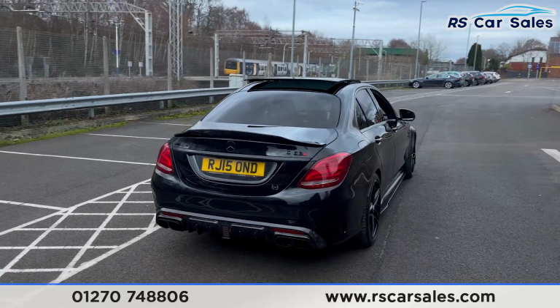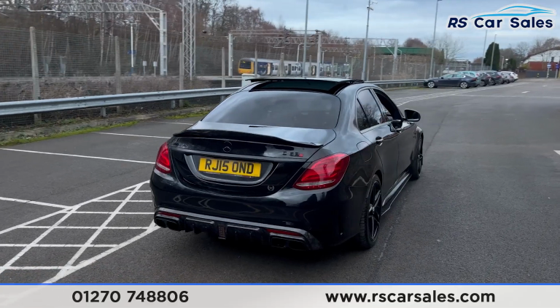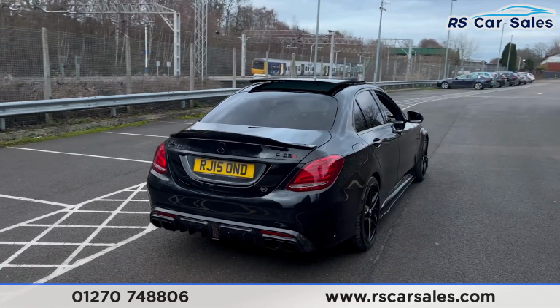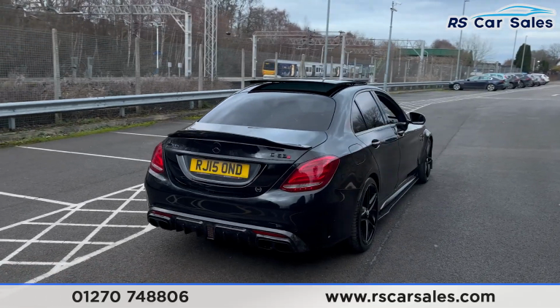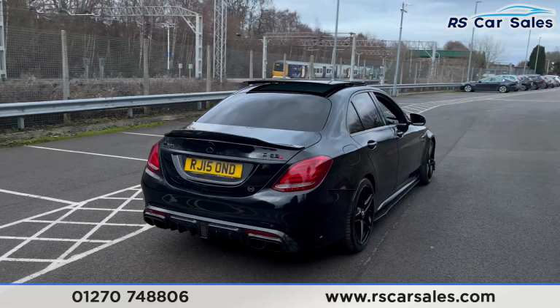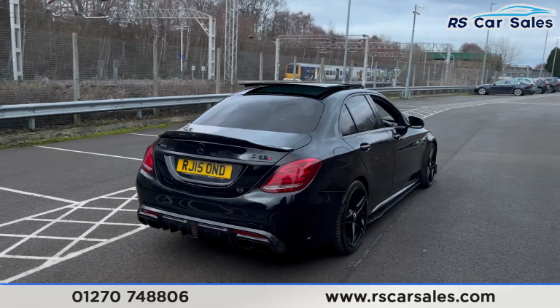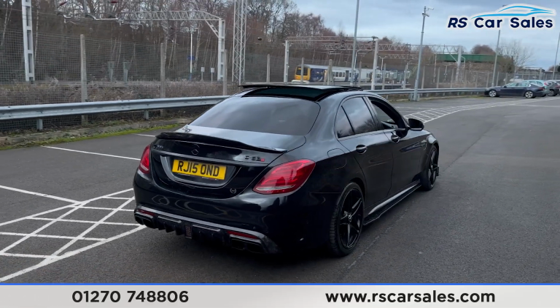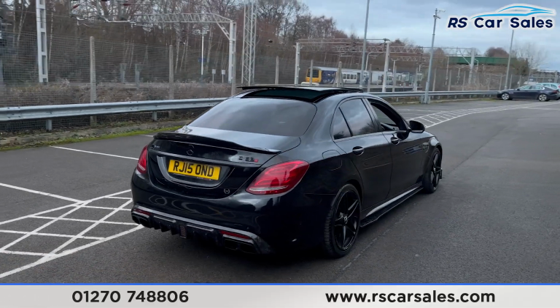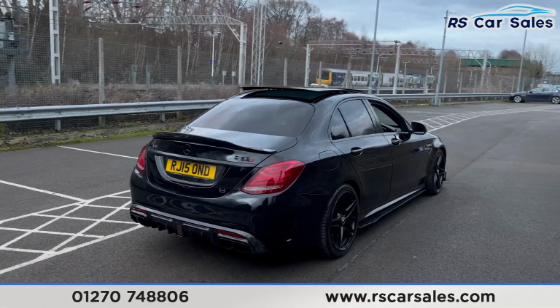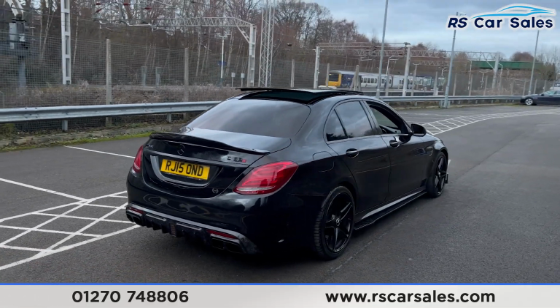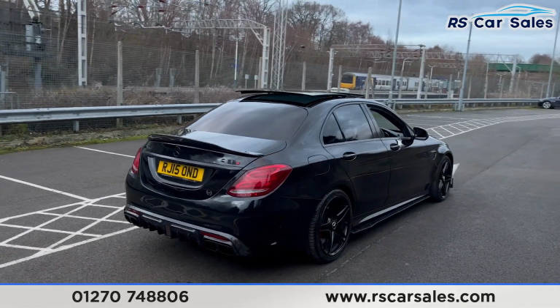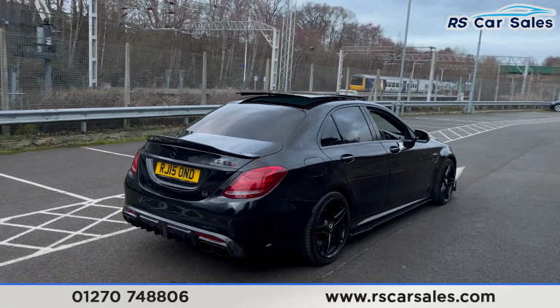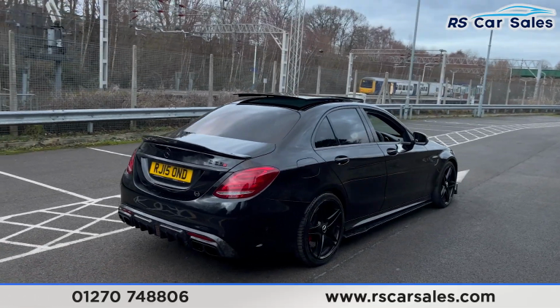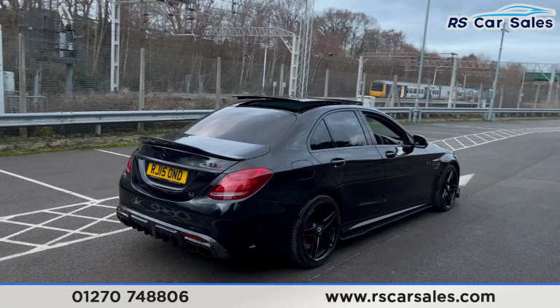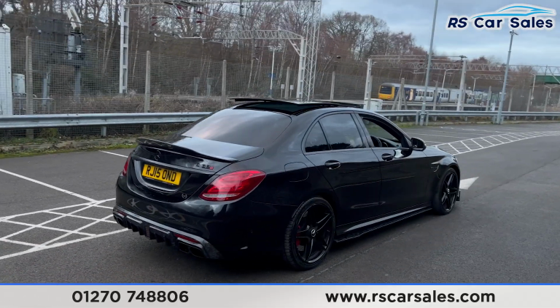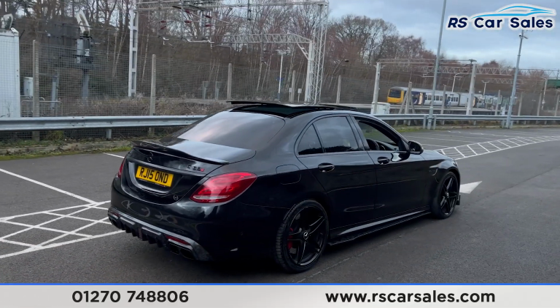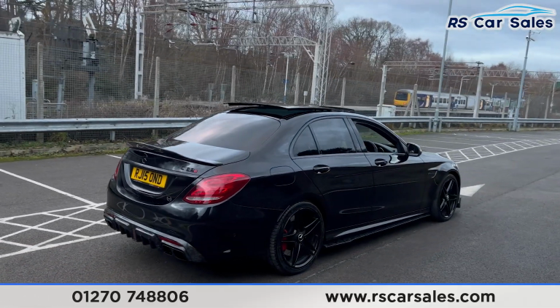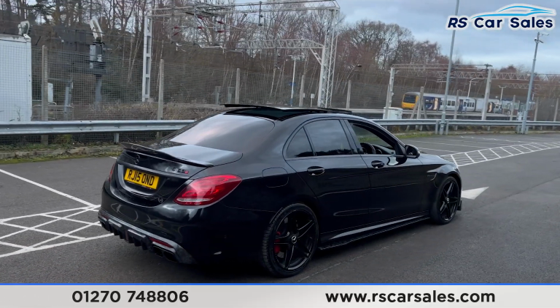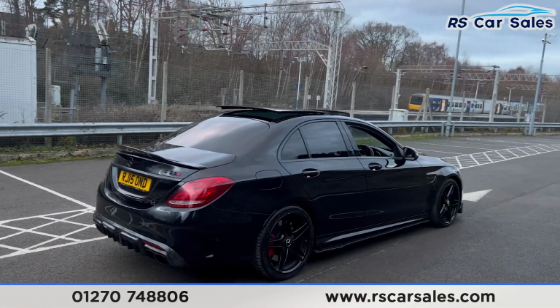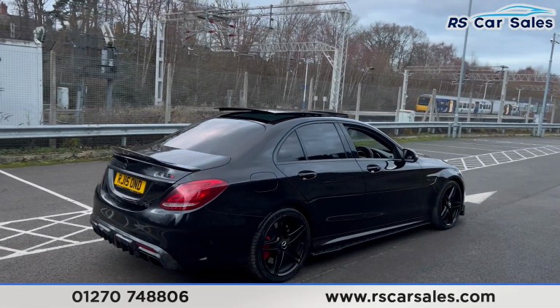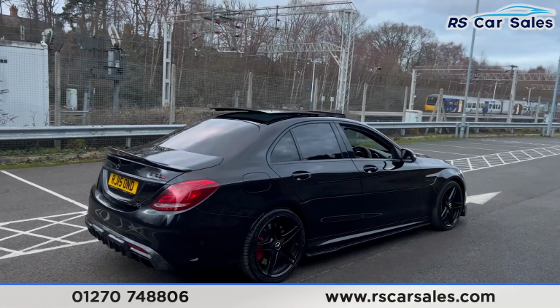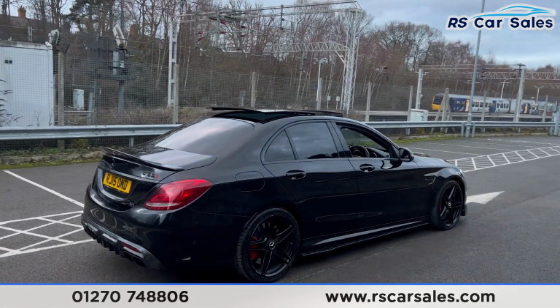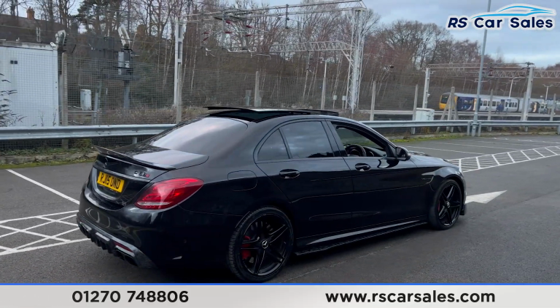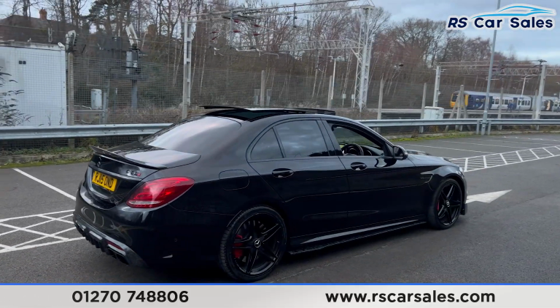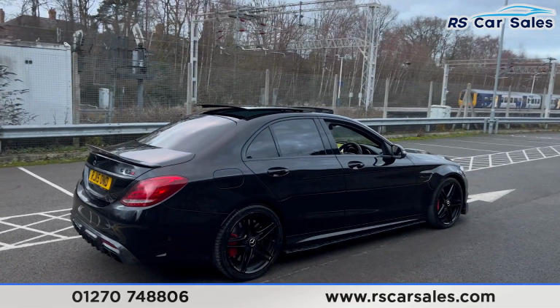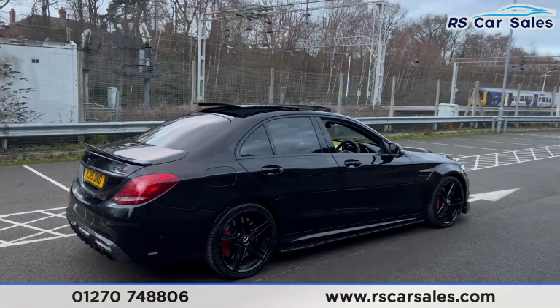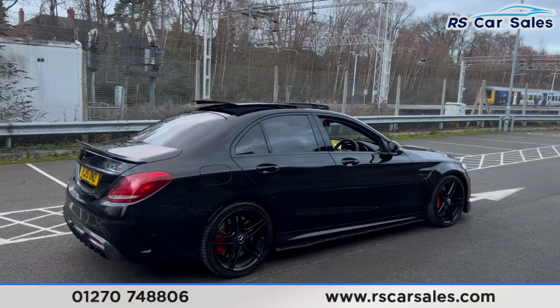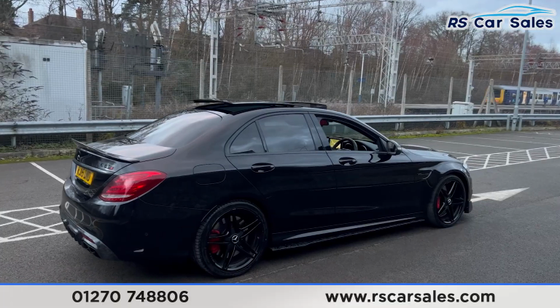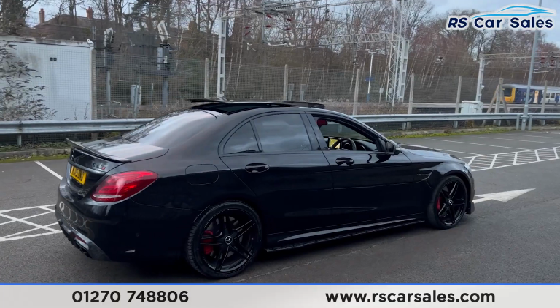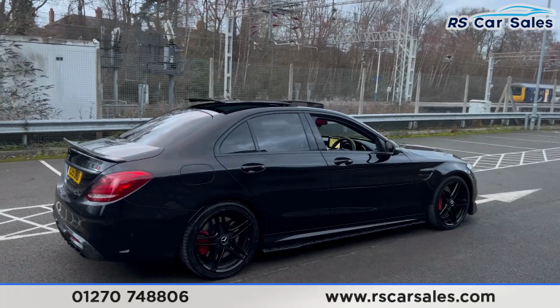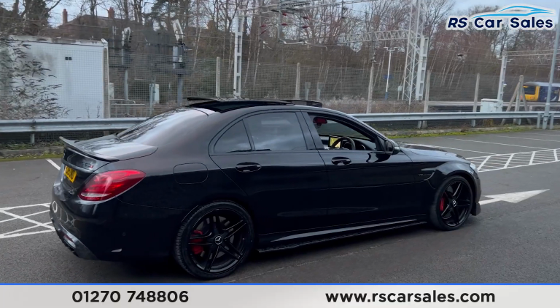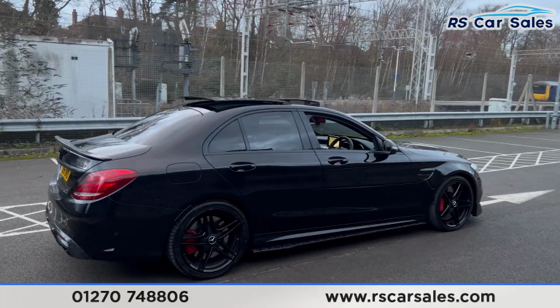Walking back round to the driver's side, you'll find that this vehicle is free from any major marks, dents or scratches.